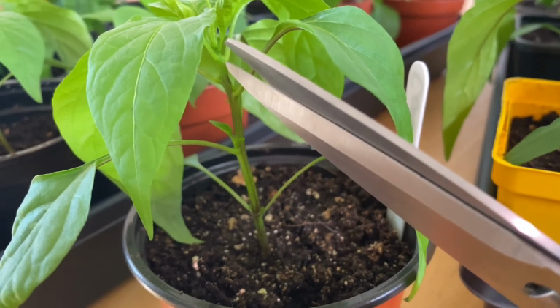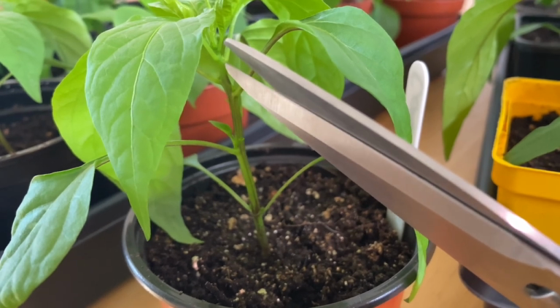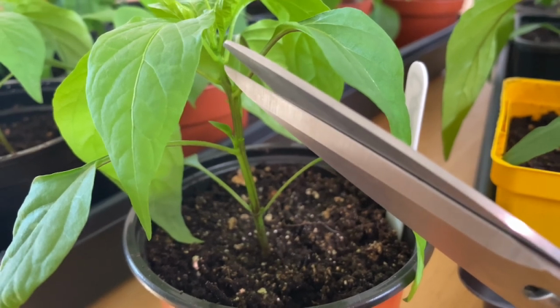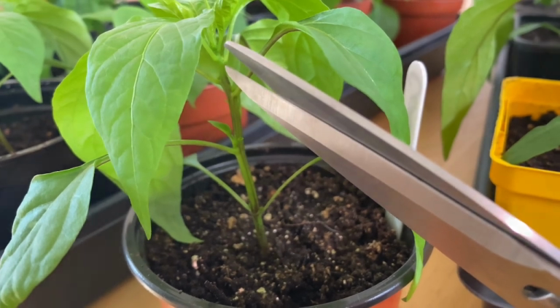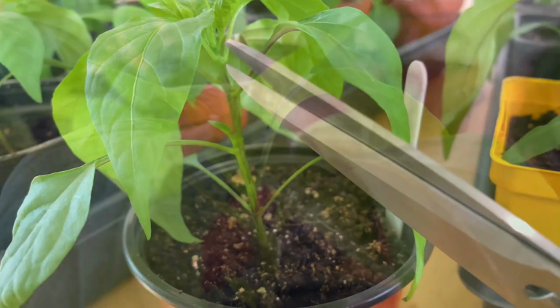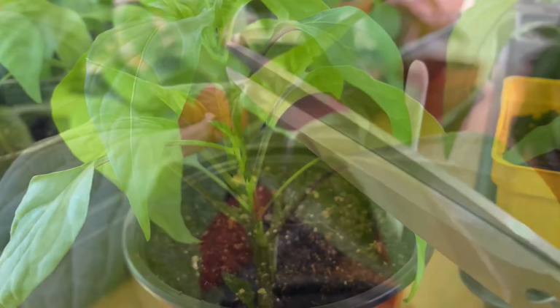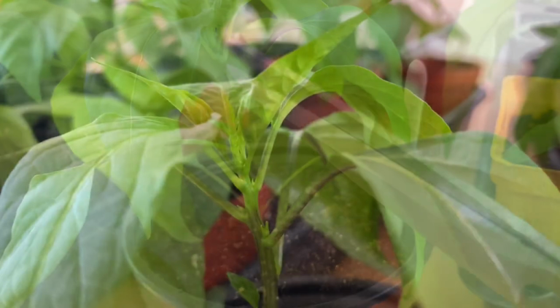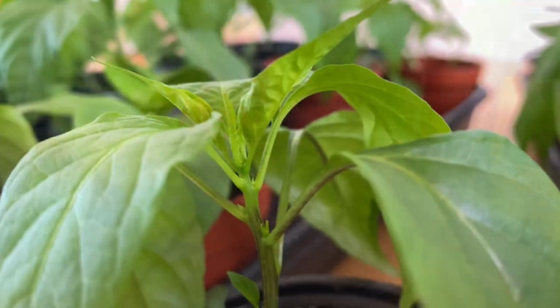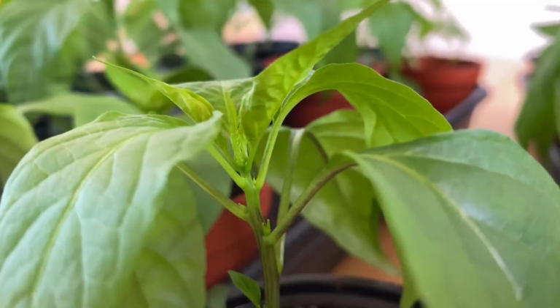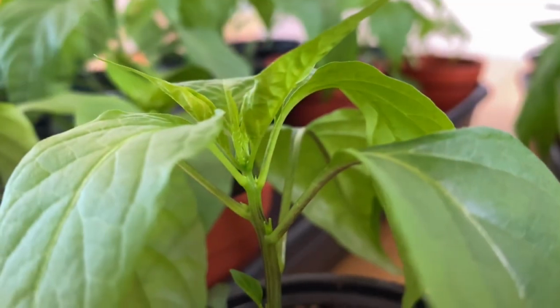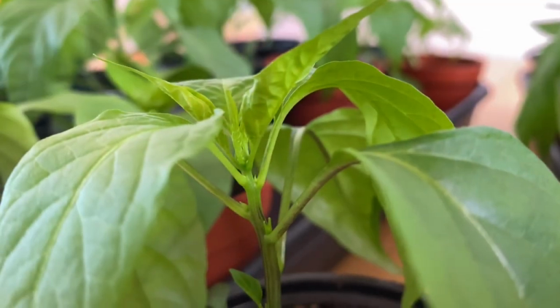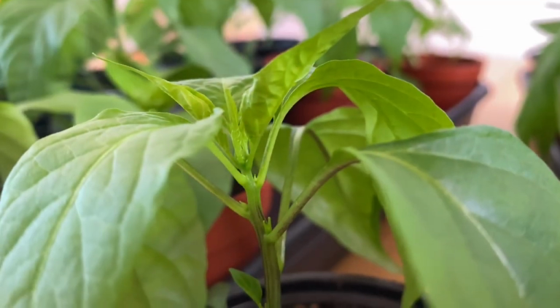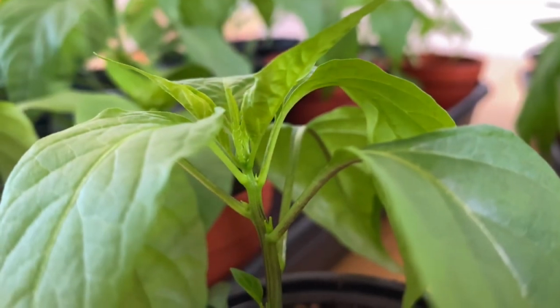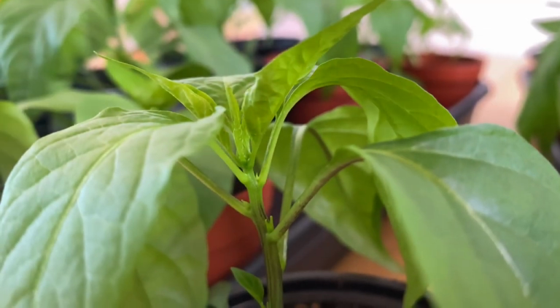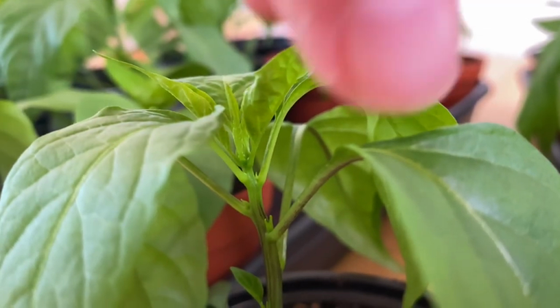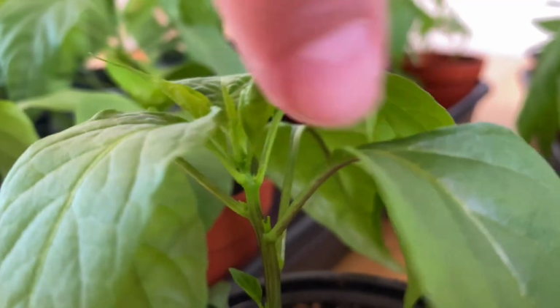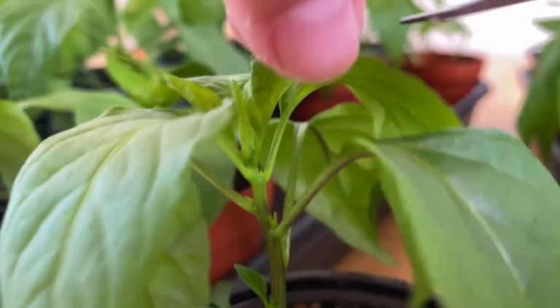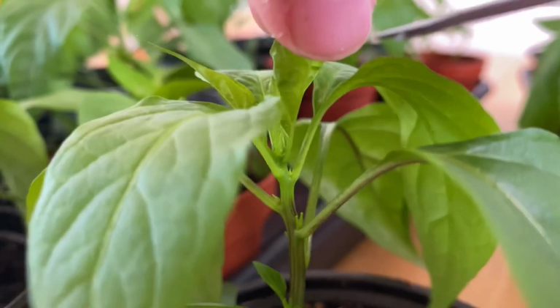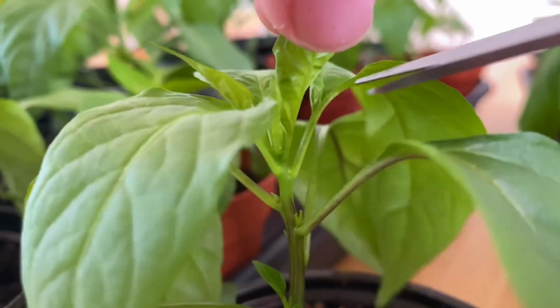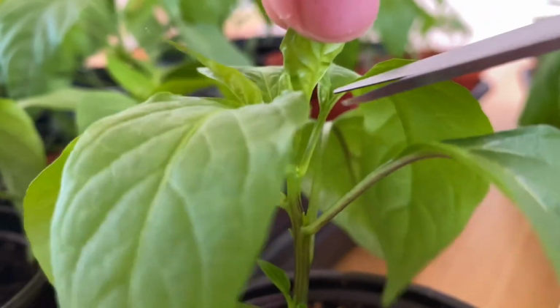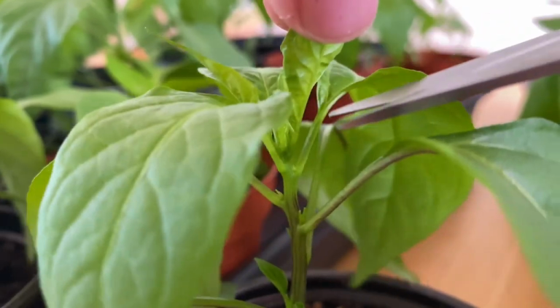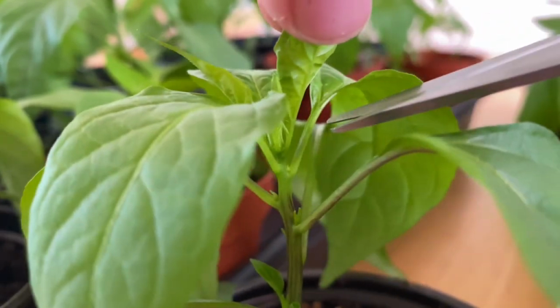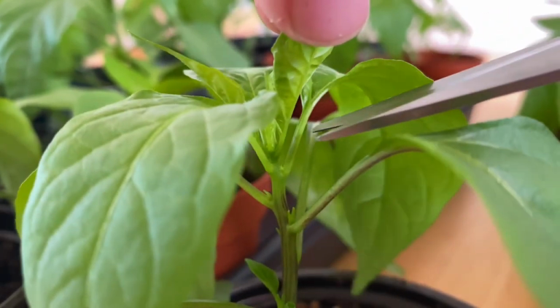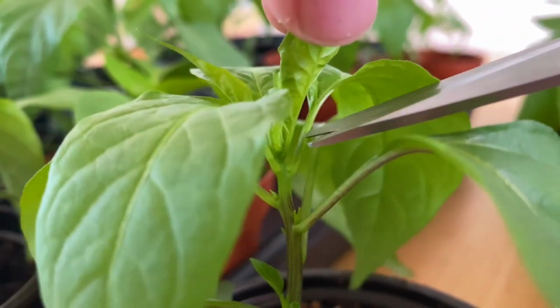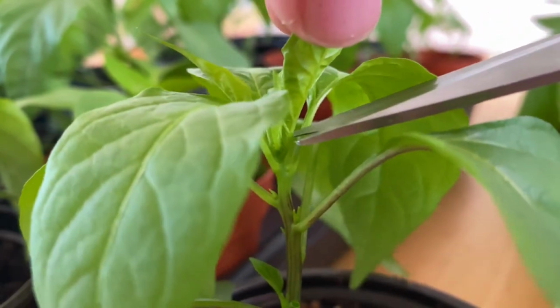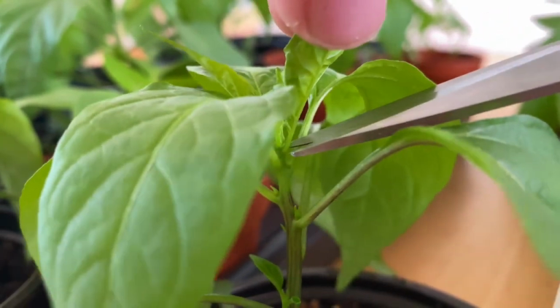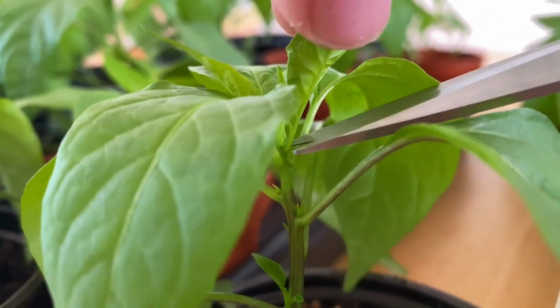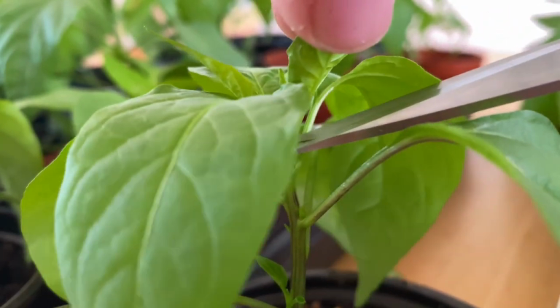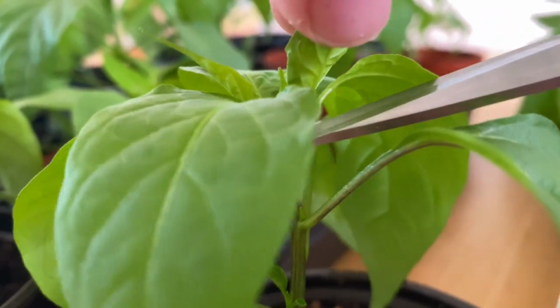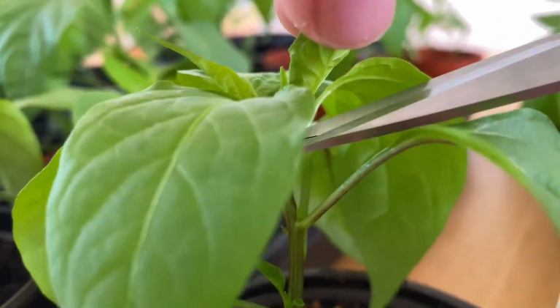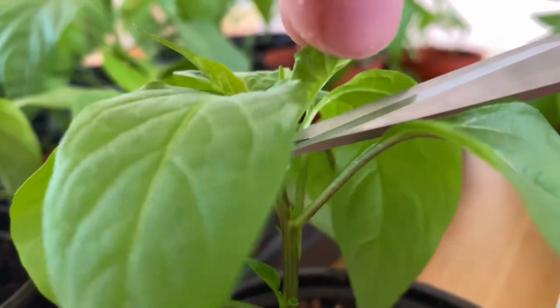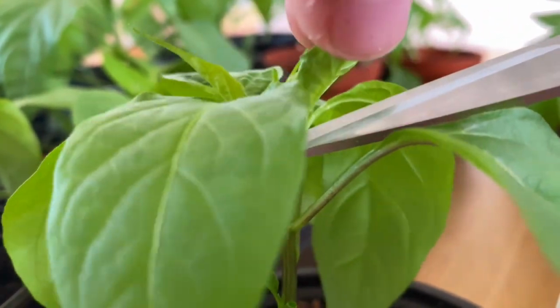Carefully take a pair of scissors or garden shears to cut off the top of your pepper plant. That's it! You have now topped your pepper.